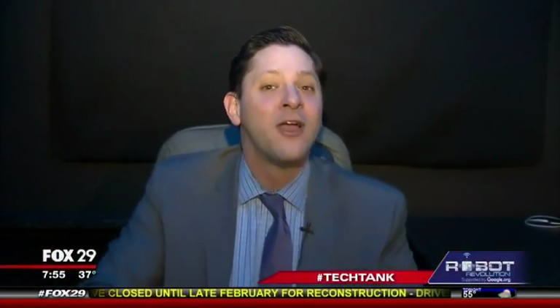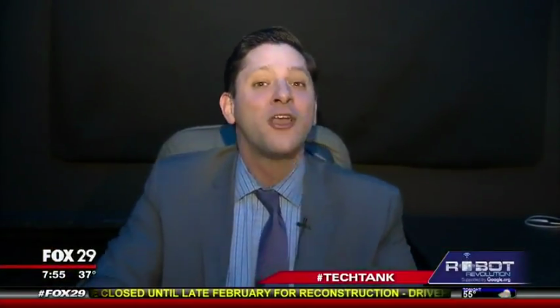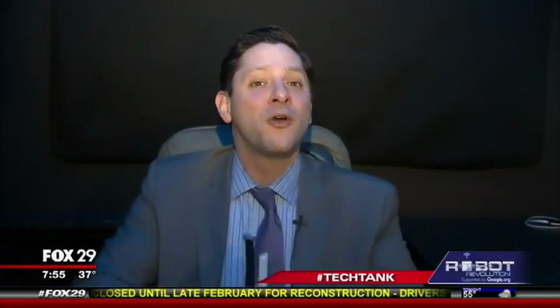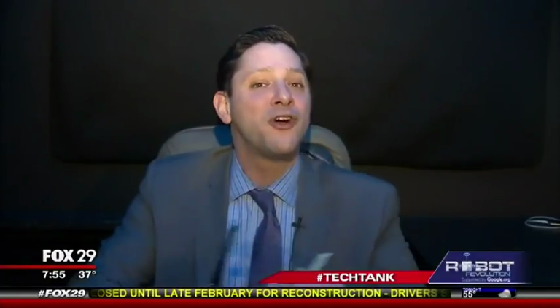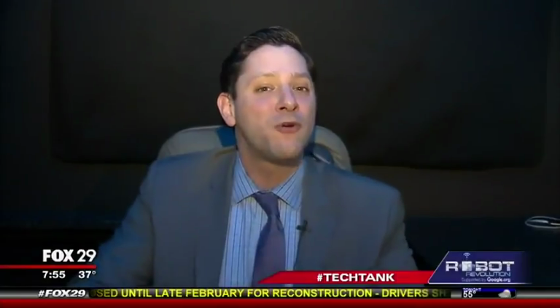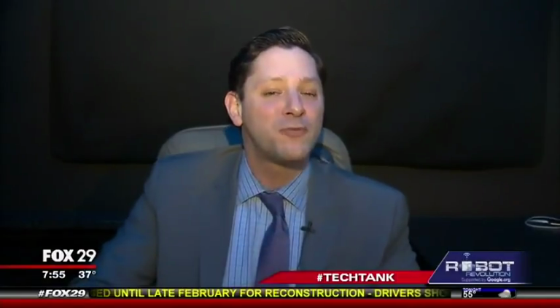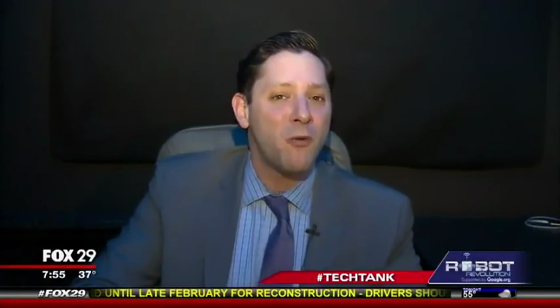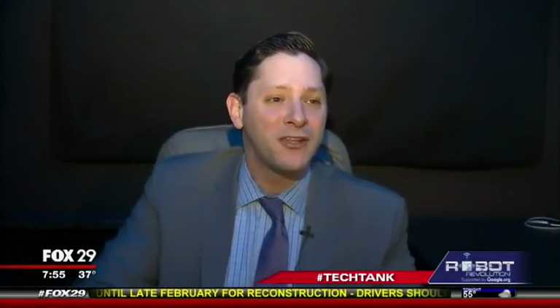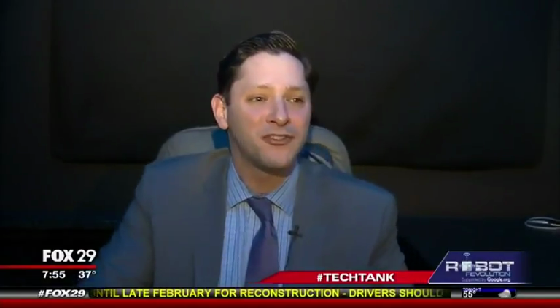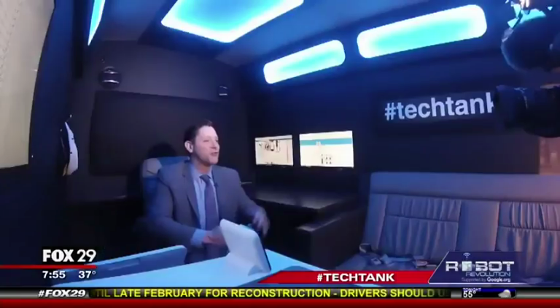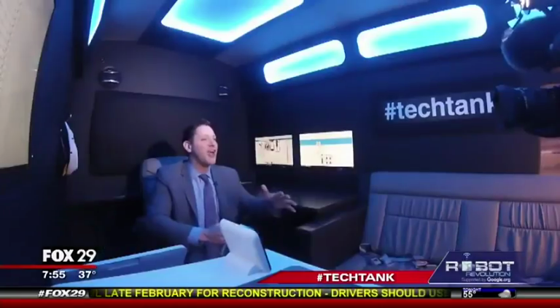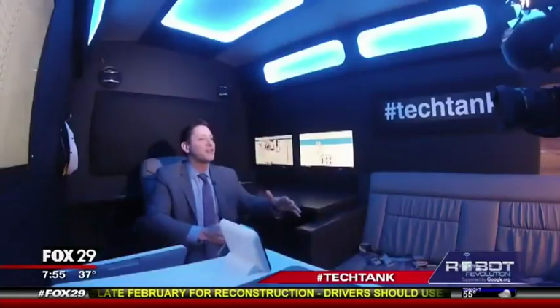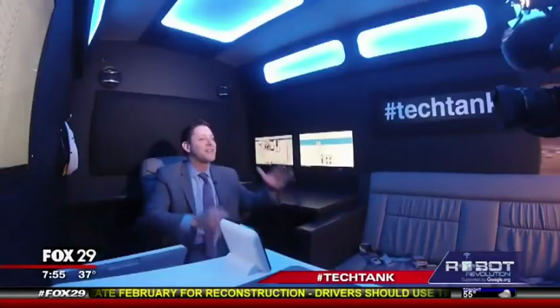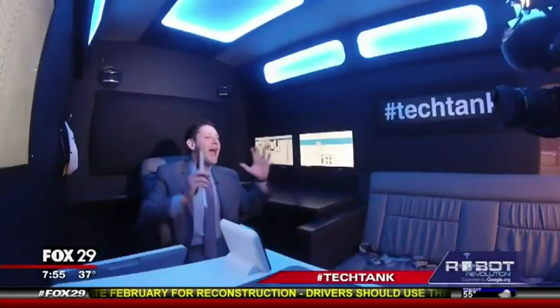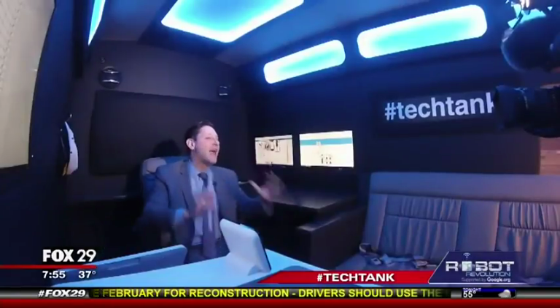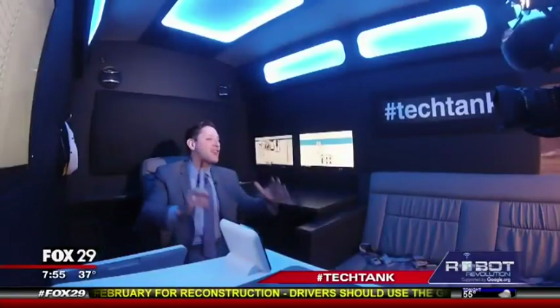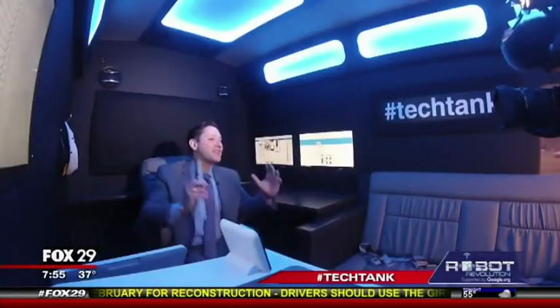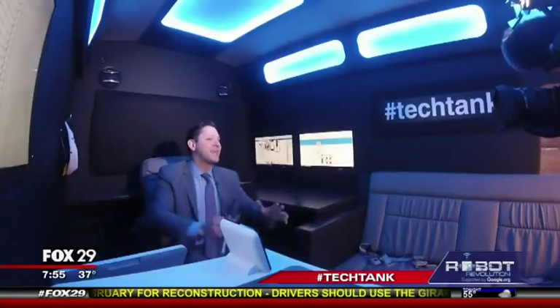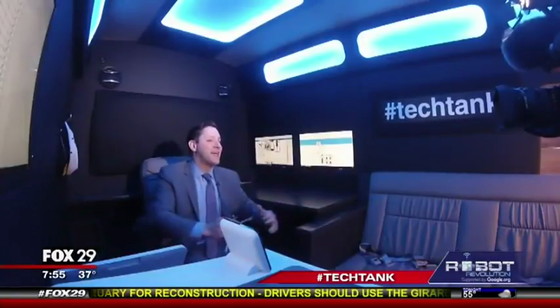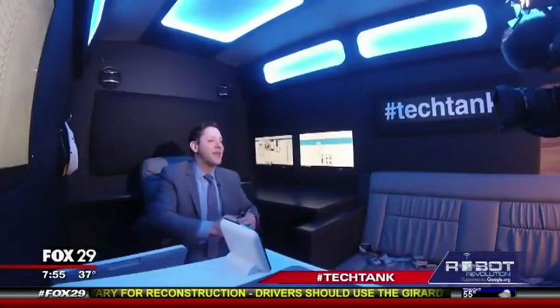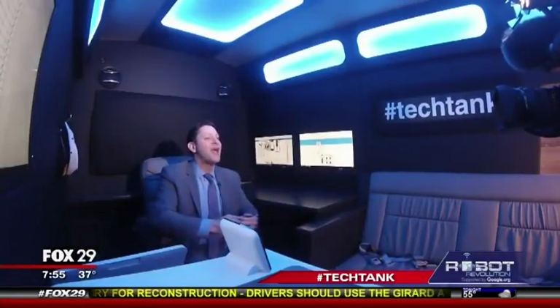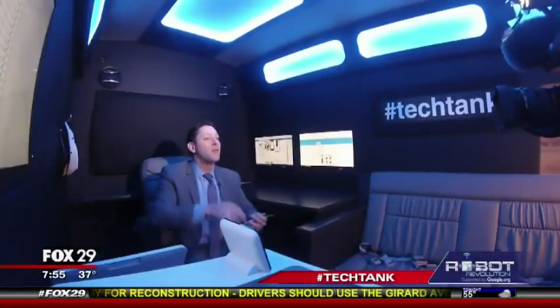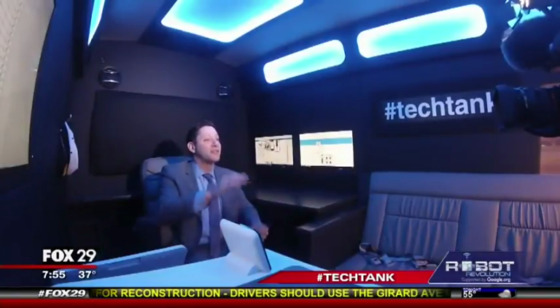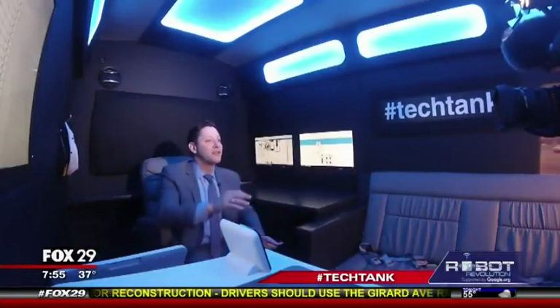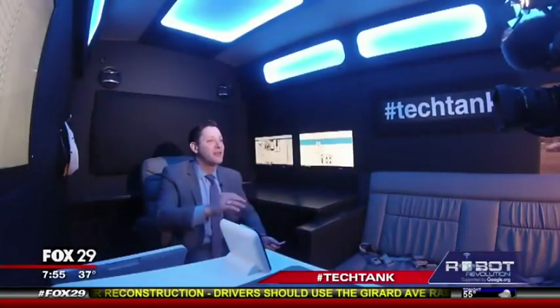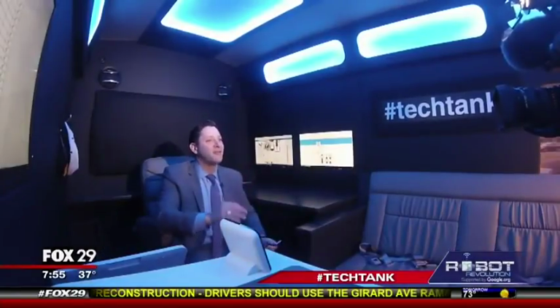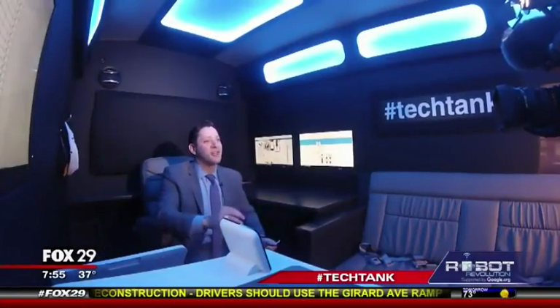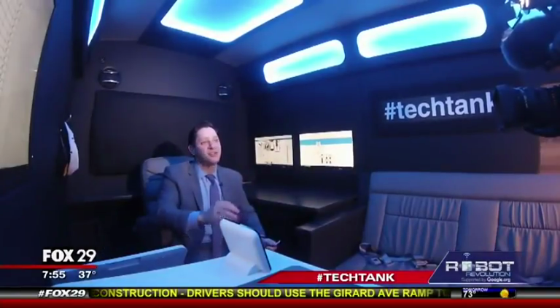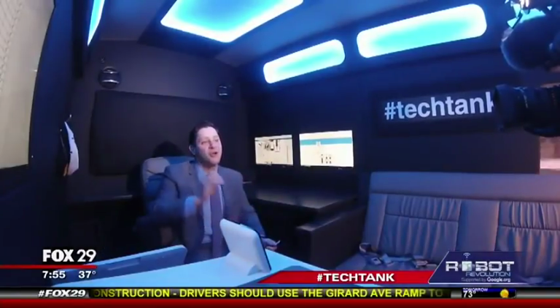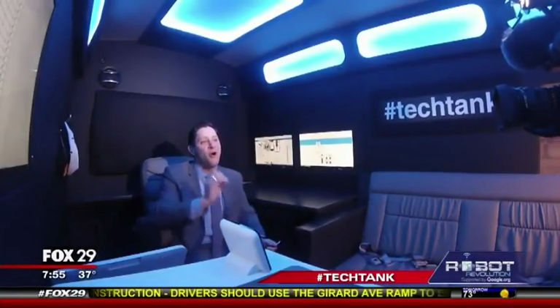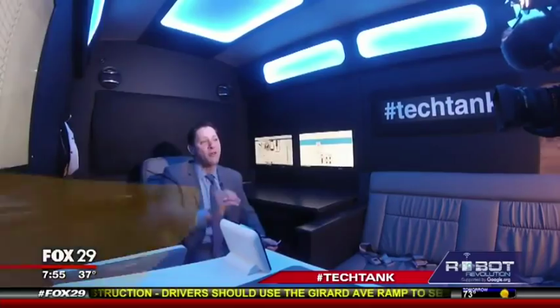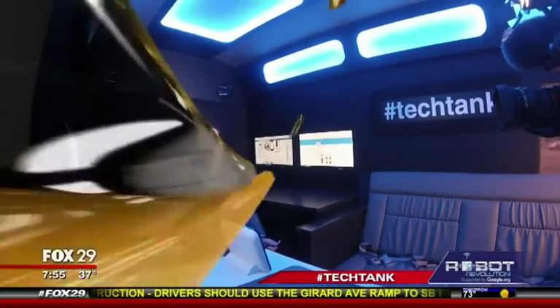So, if you want to talk more smartwatches, reach out to us — hashtag TechTank — and we'll continue the conversation online.